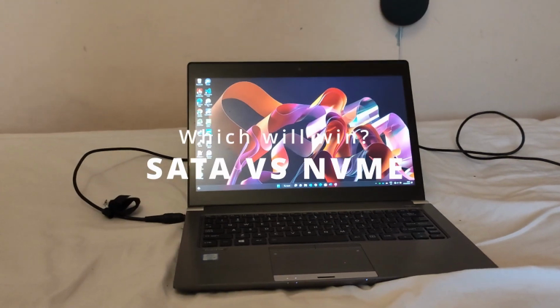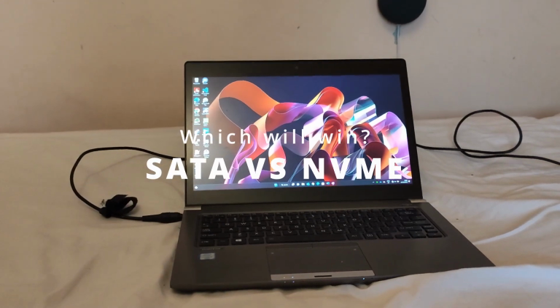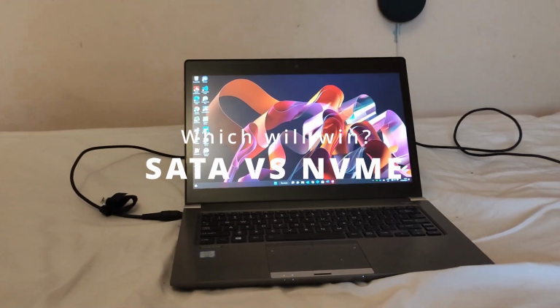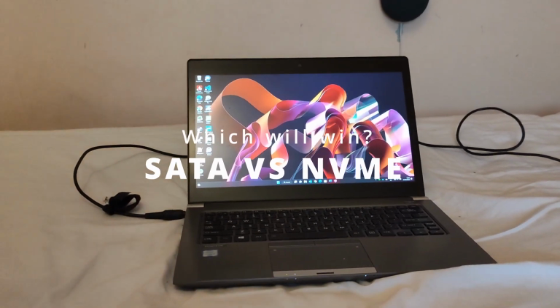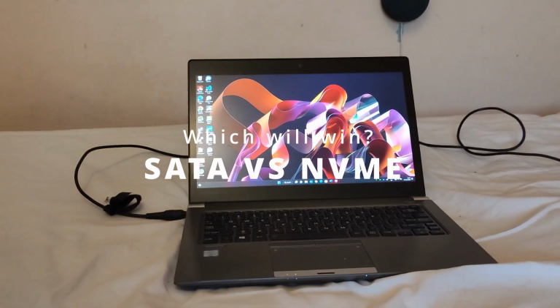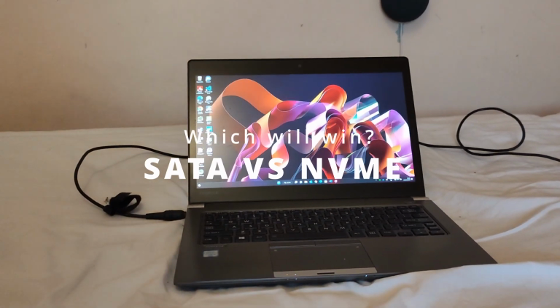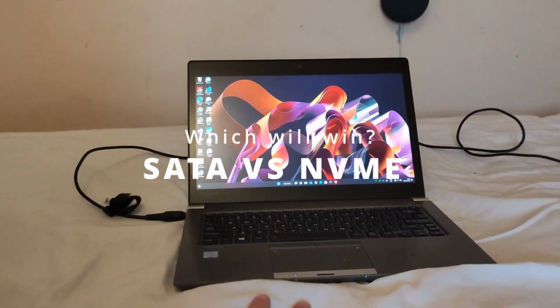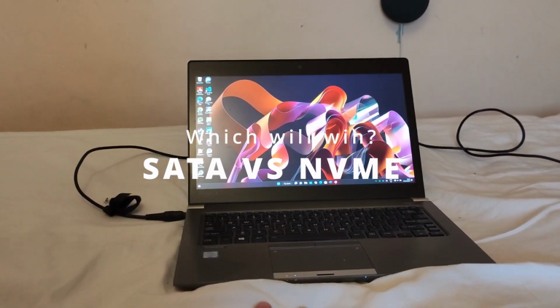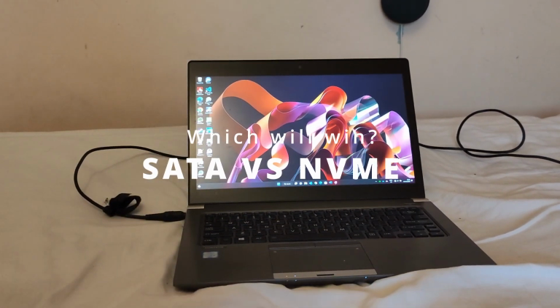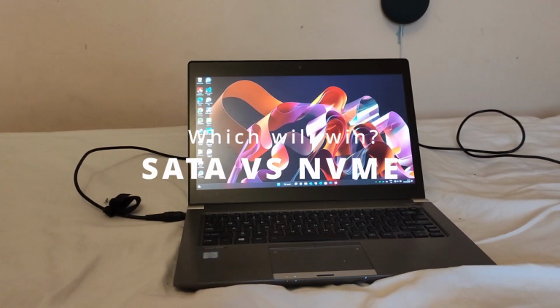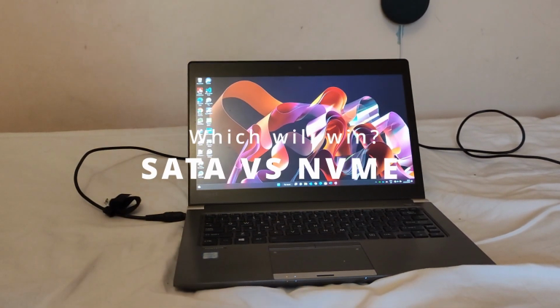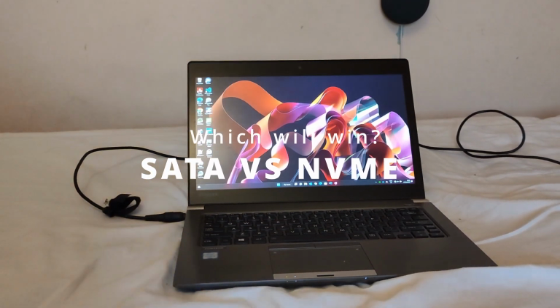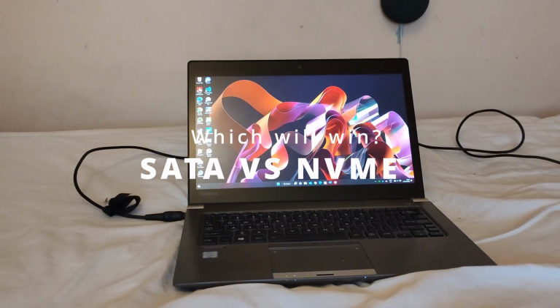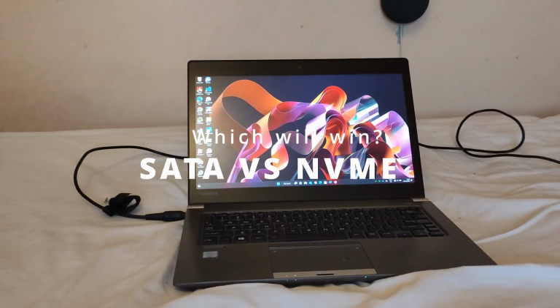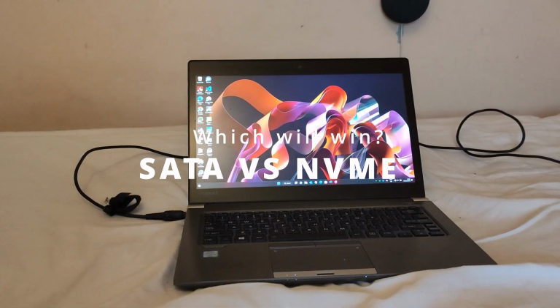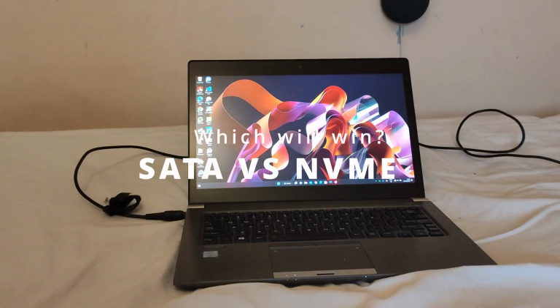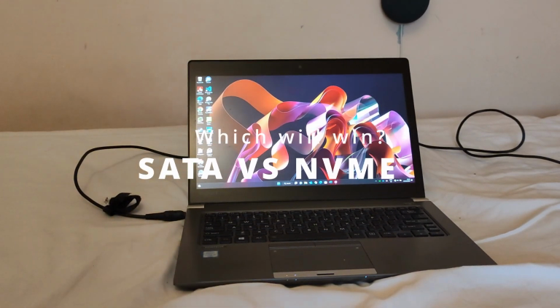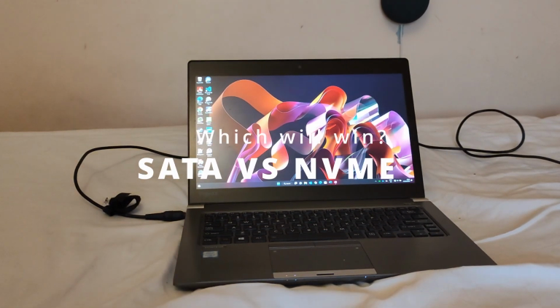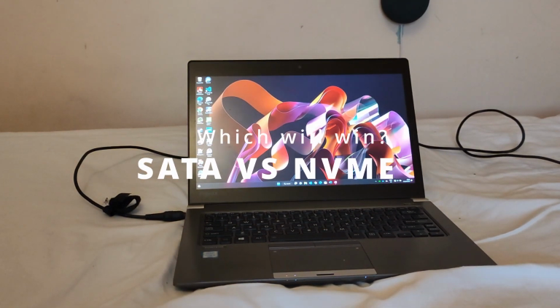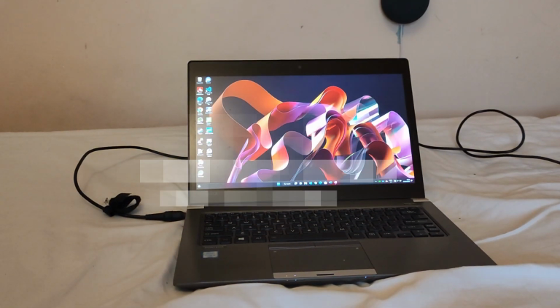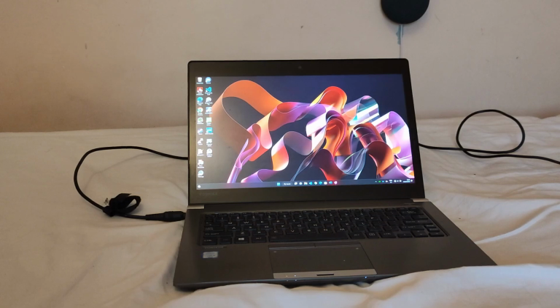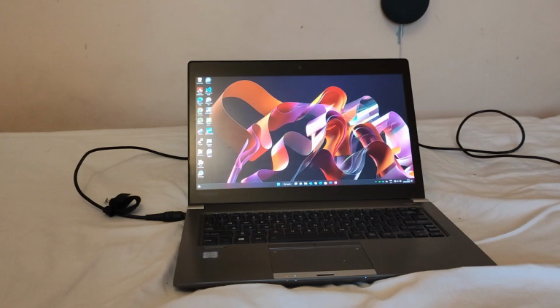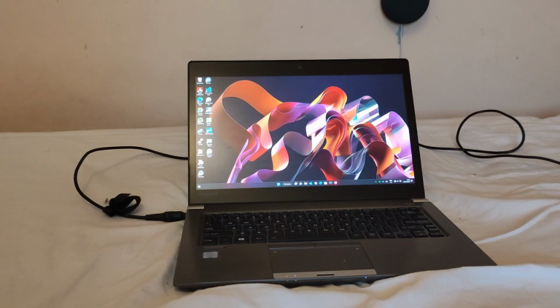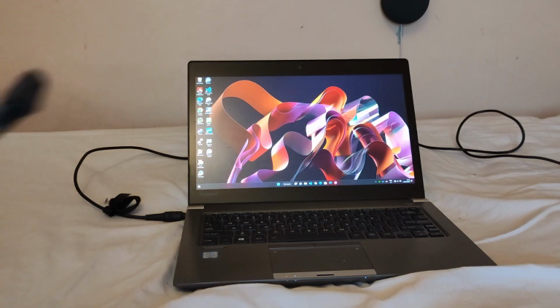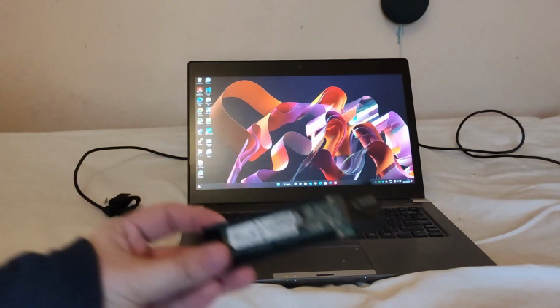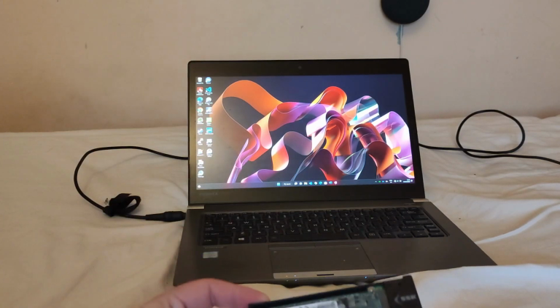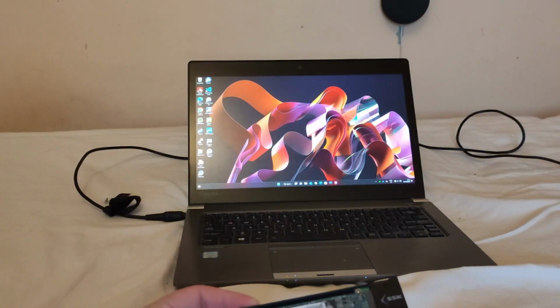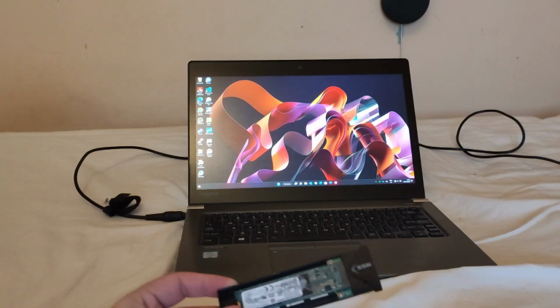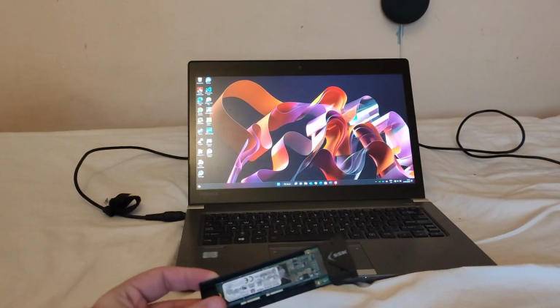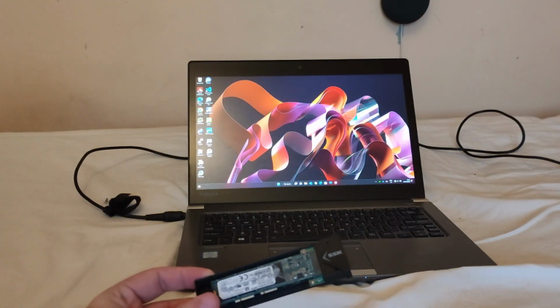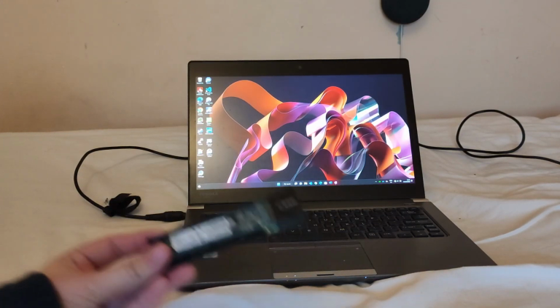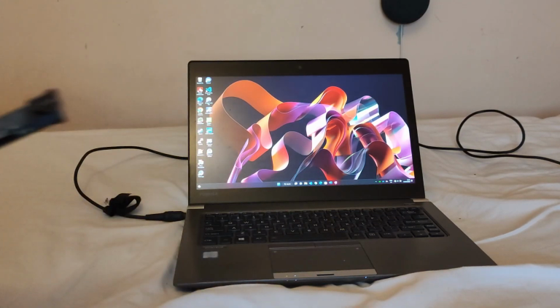Hello and welcome to another video. Today we will be comparing the power consumption of an NVMe drive to a SATA M.2 drive.